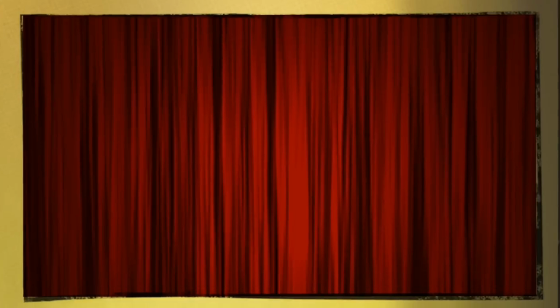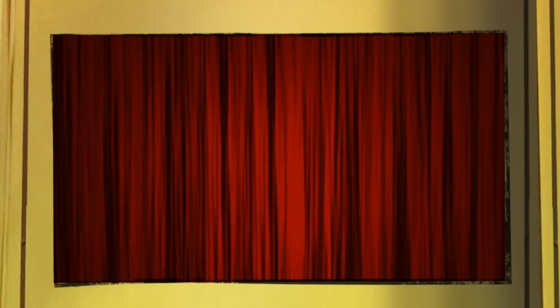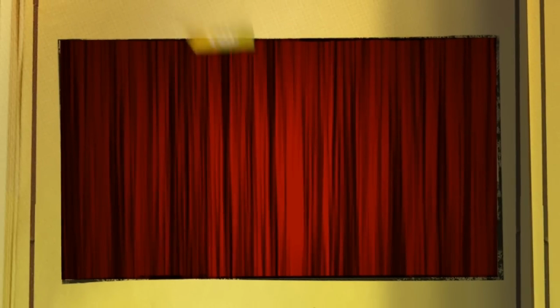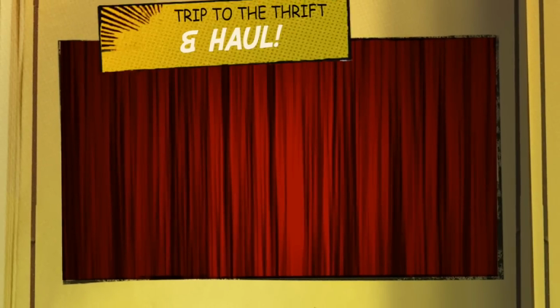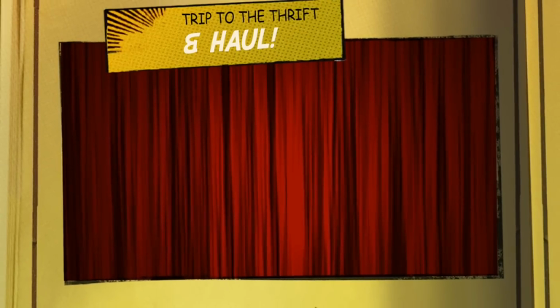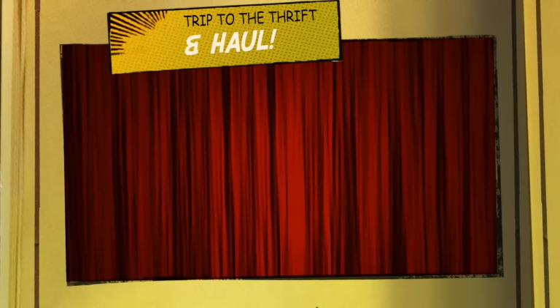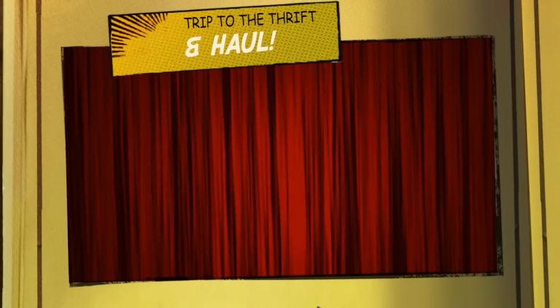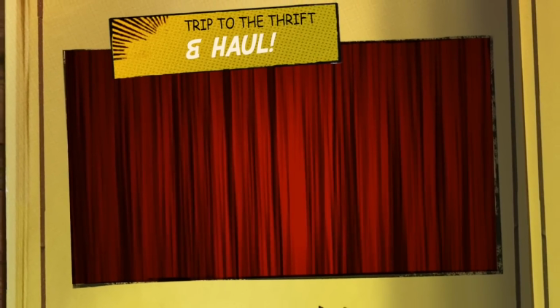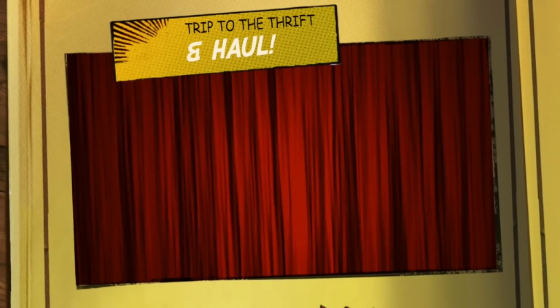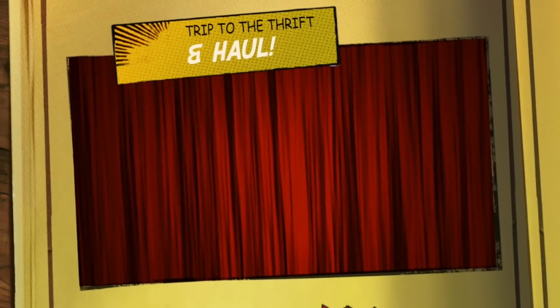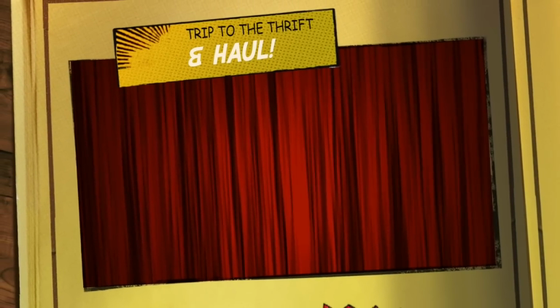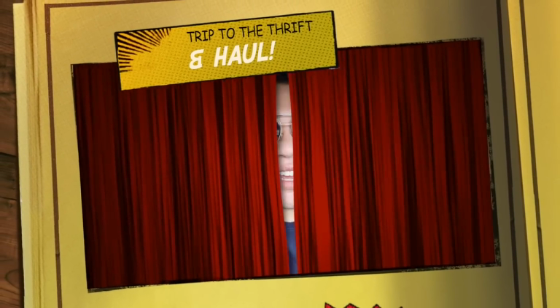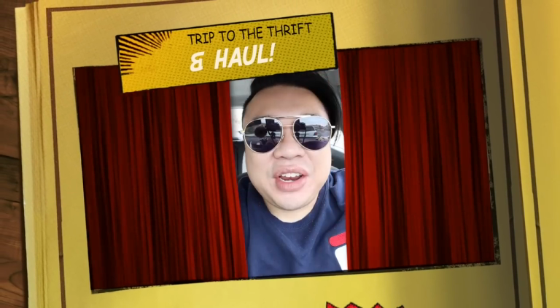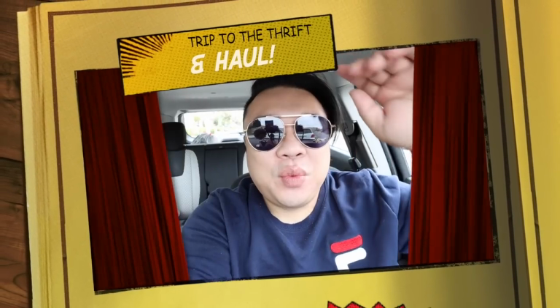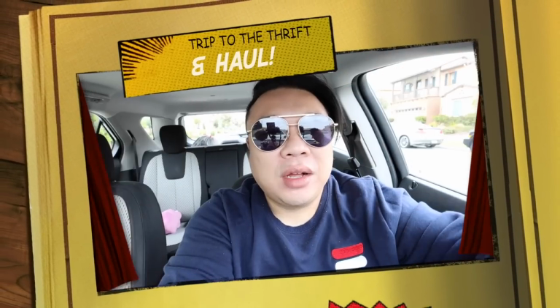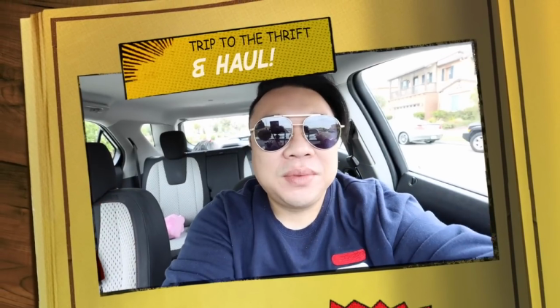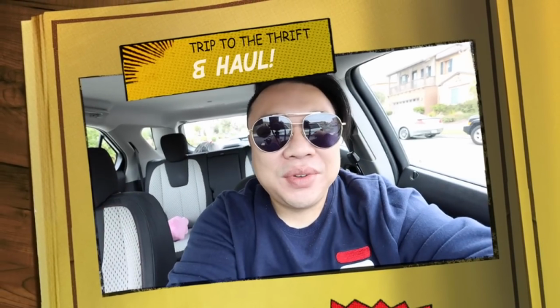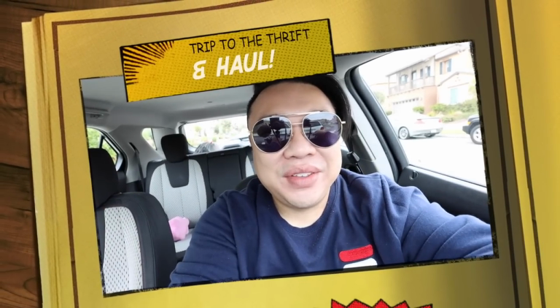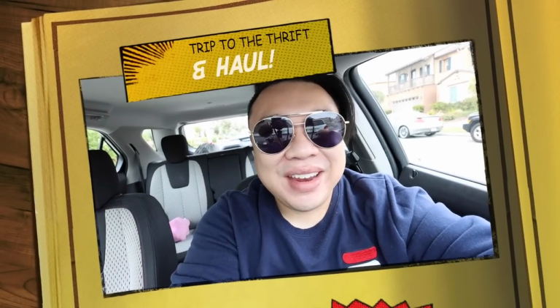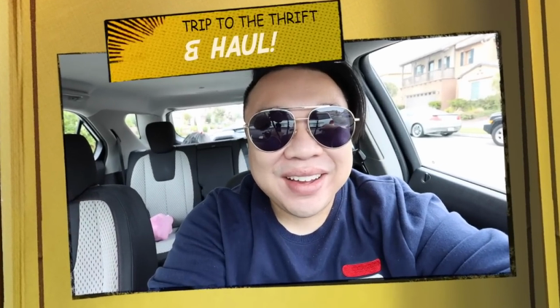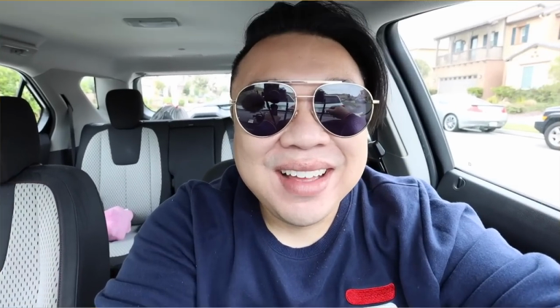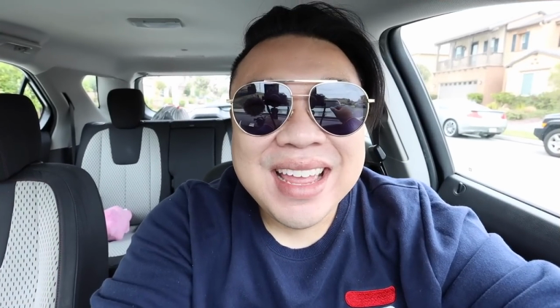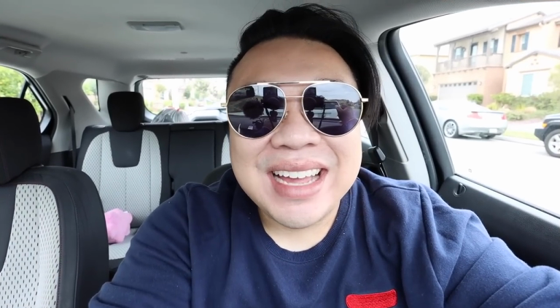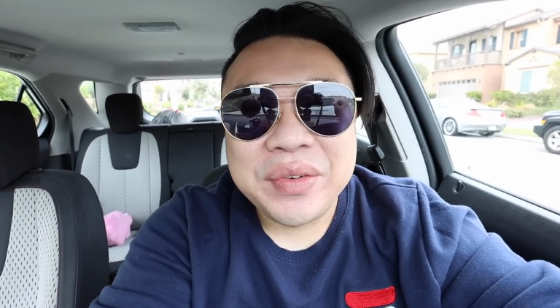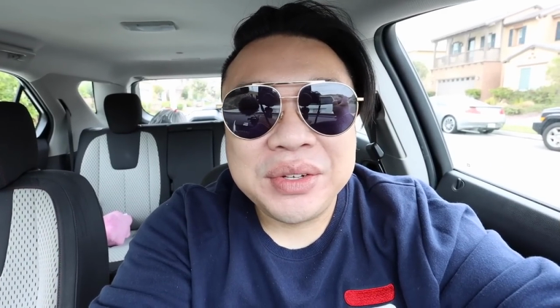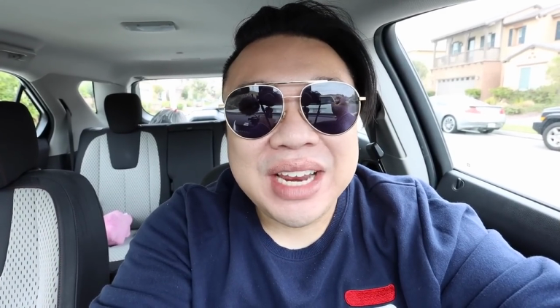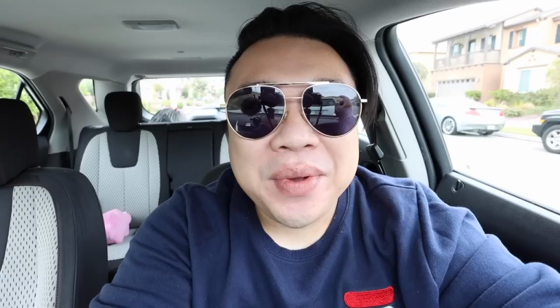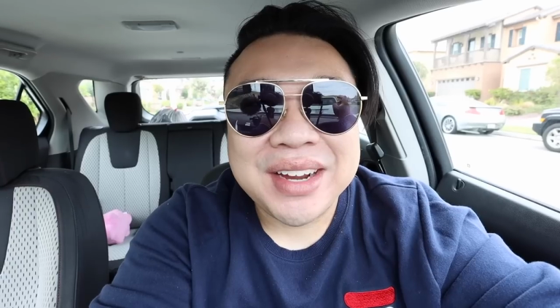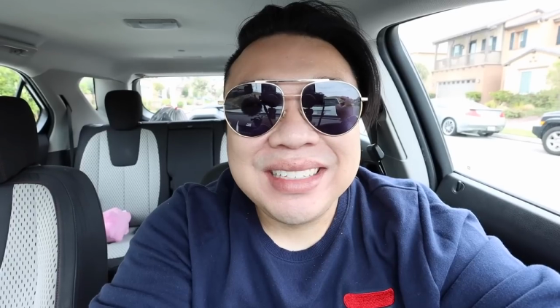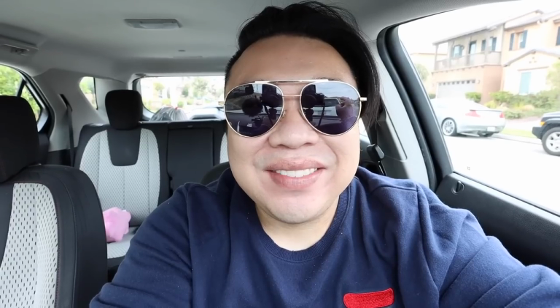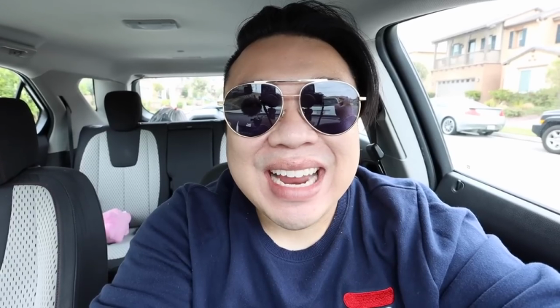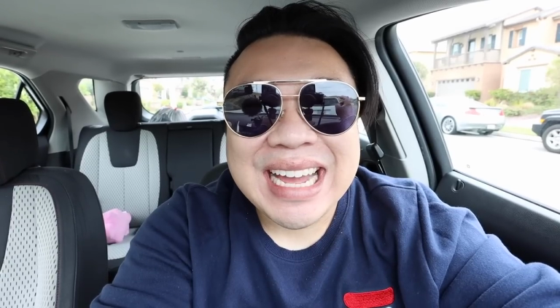Good morning, greetings, greetings you guys! It's Hadrian here. Welcome to a new video. How's everyone doing today? Hope you guys are all doing fantastic.